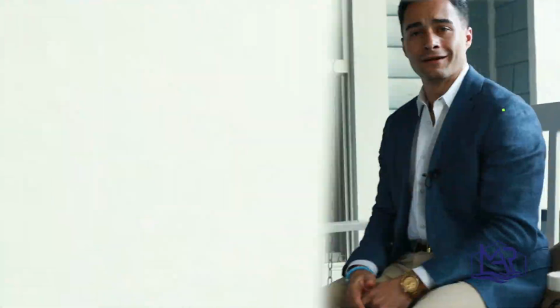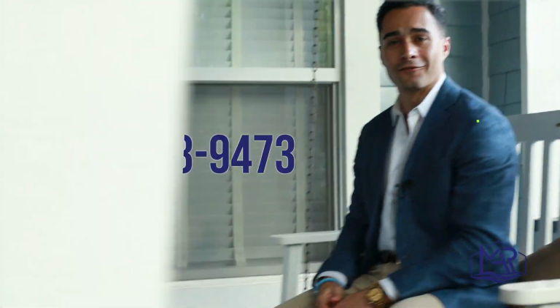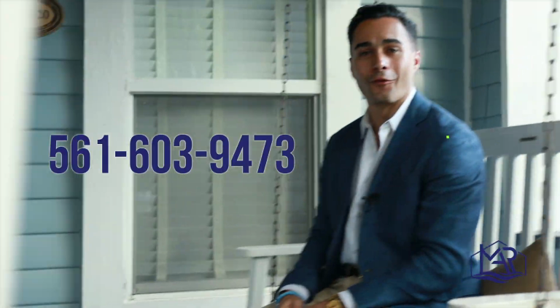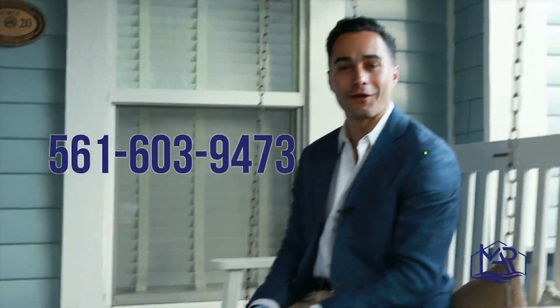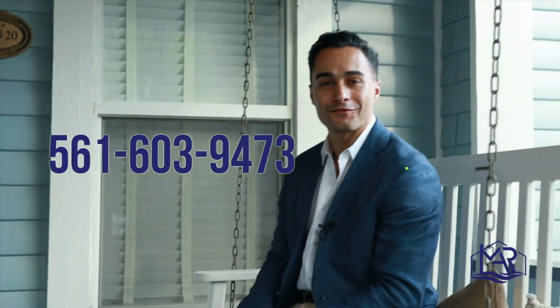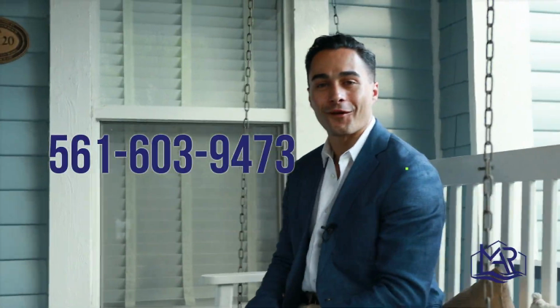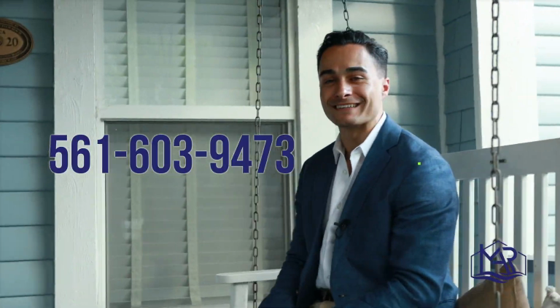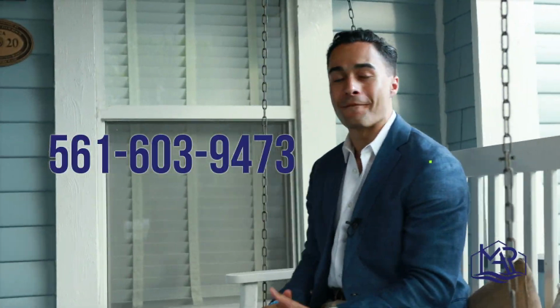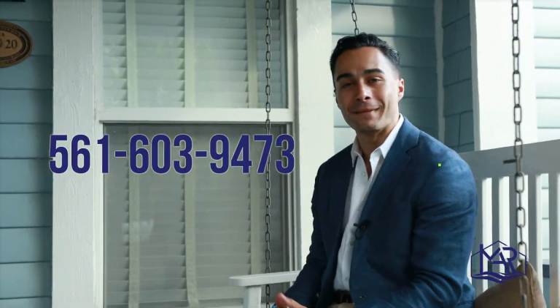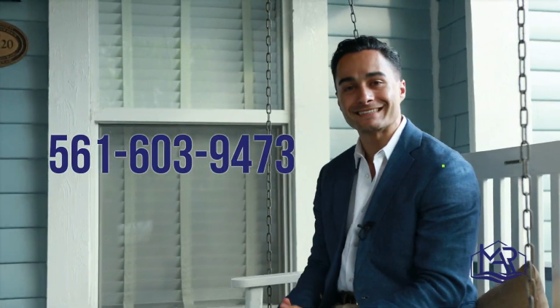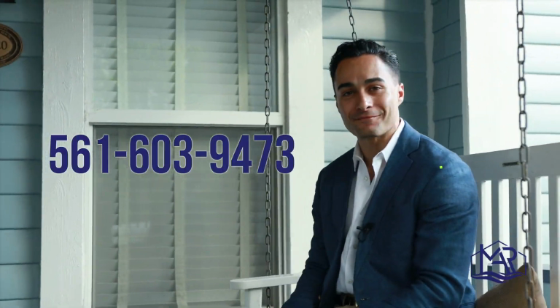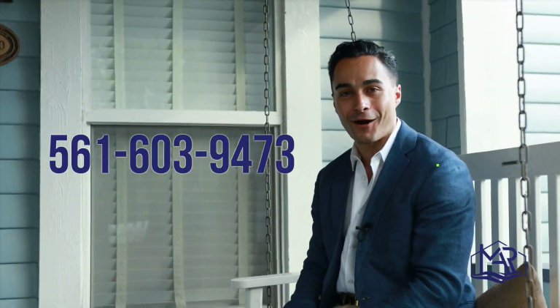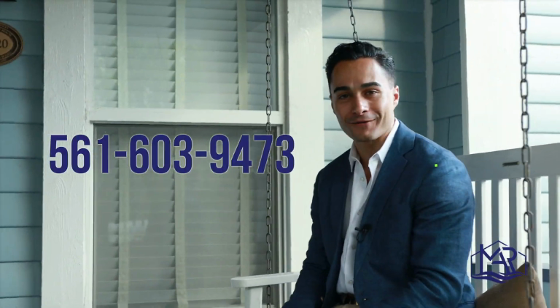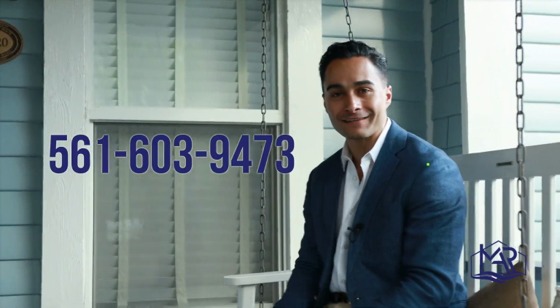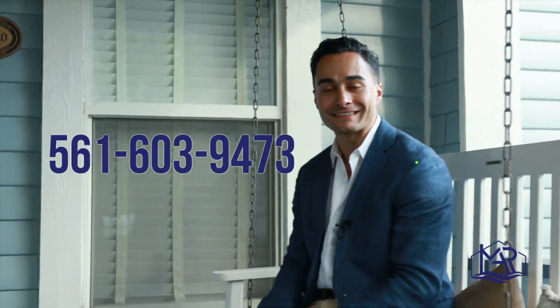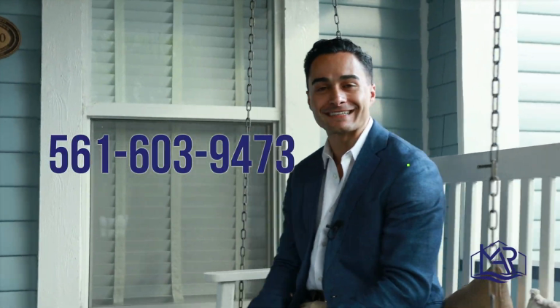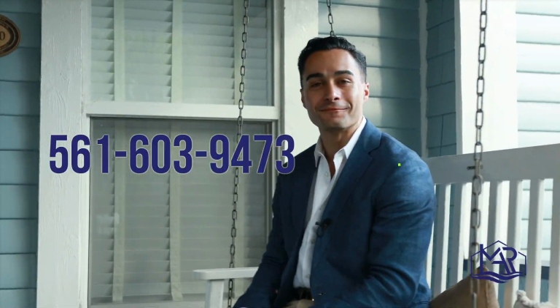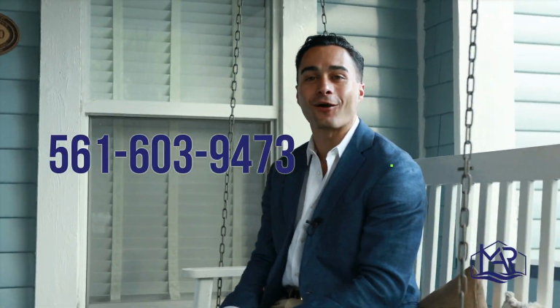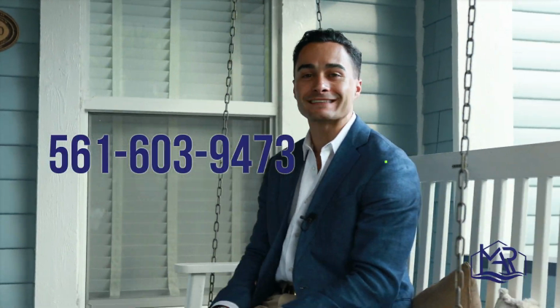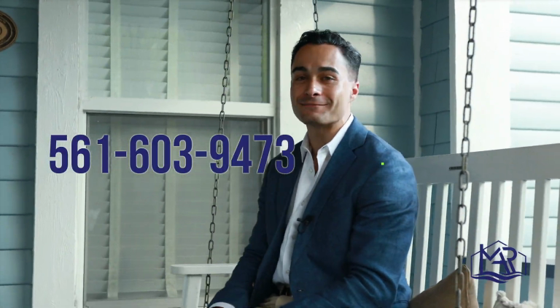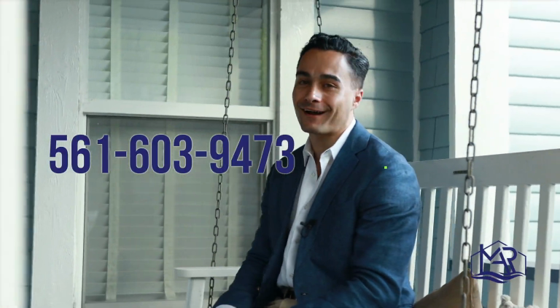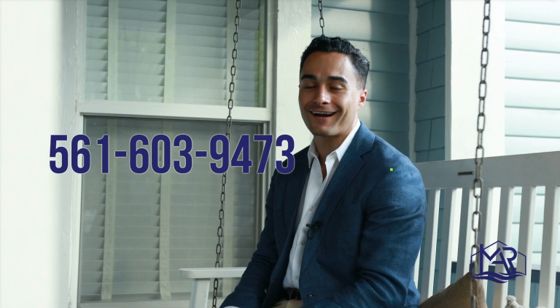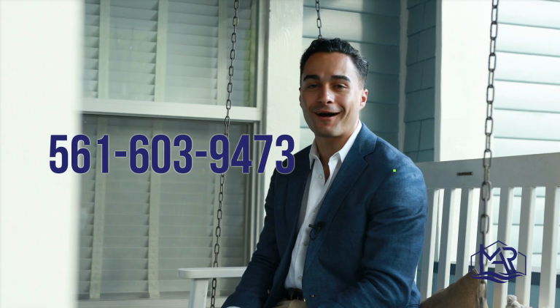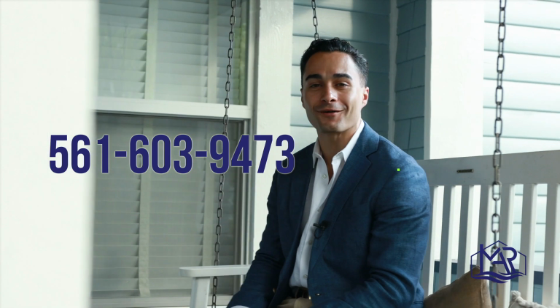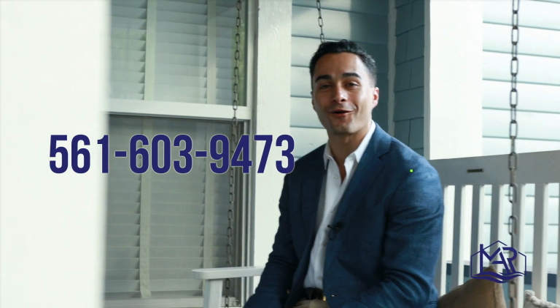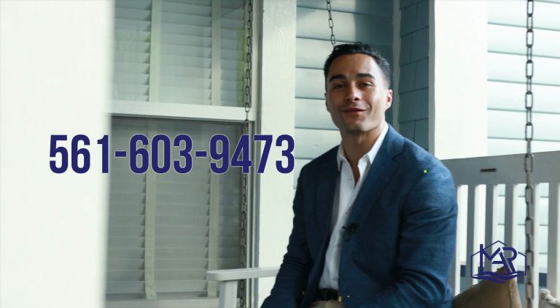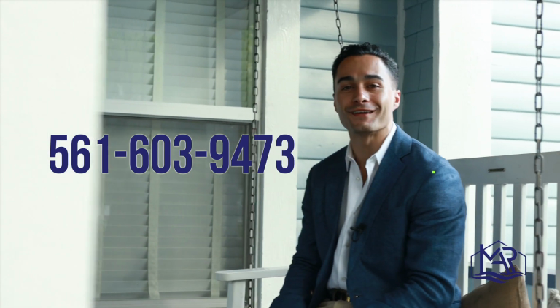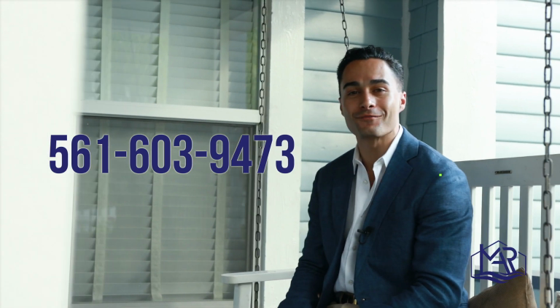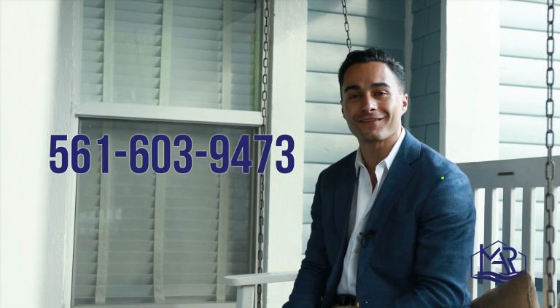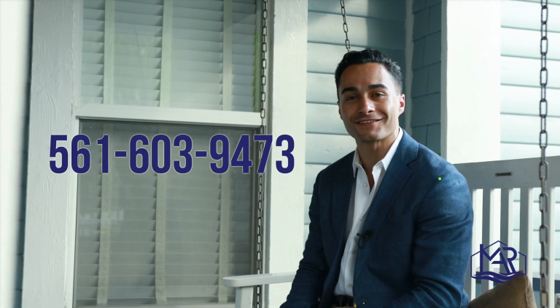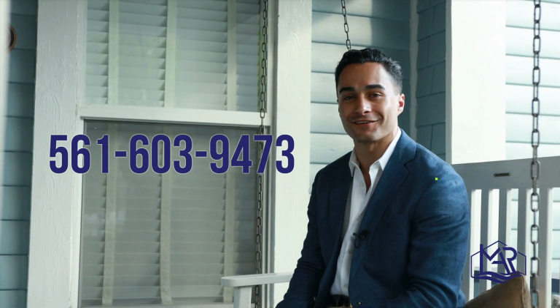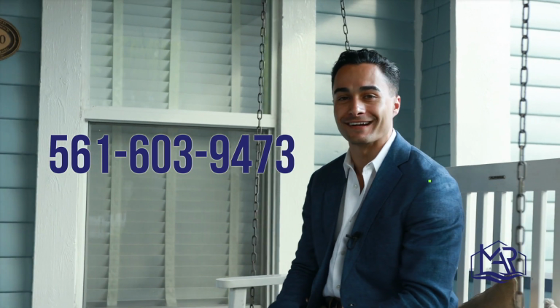For more info on this amazing property, visit TheMartin.com or call the number on the screen.